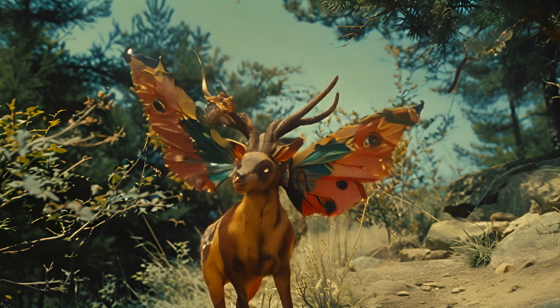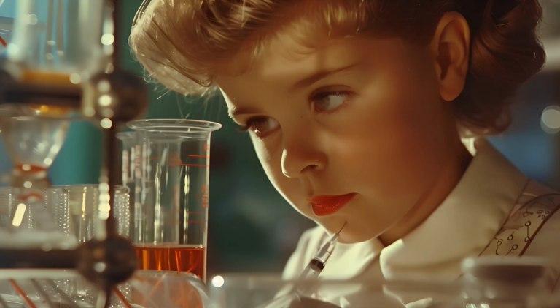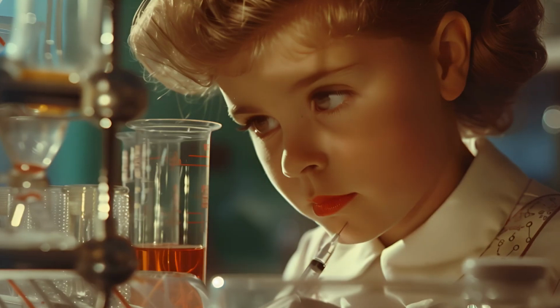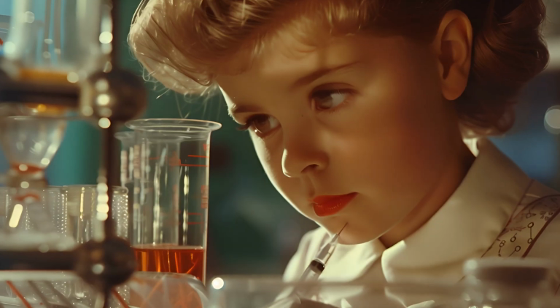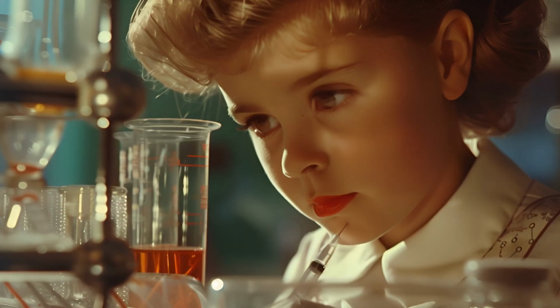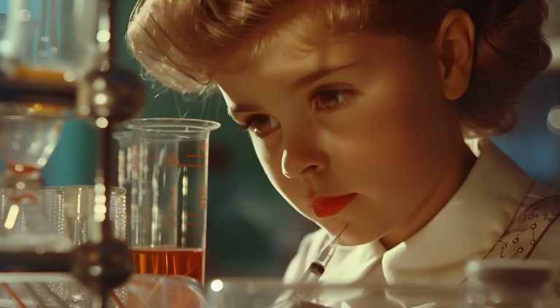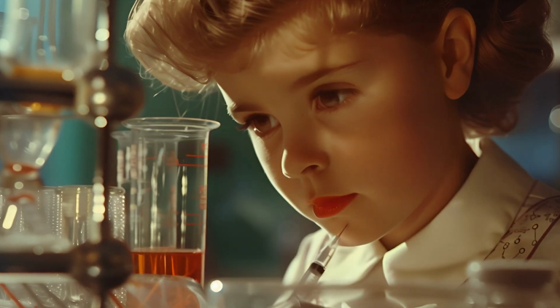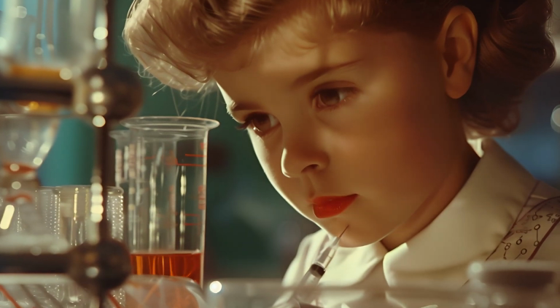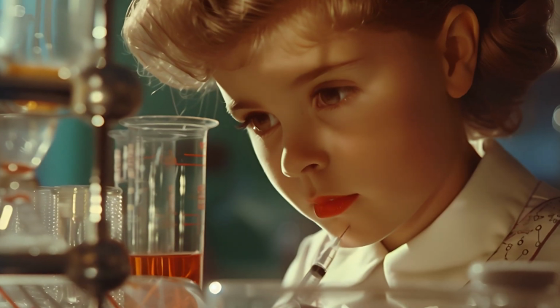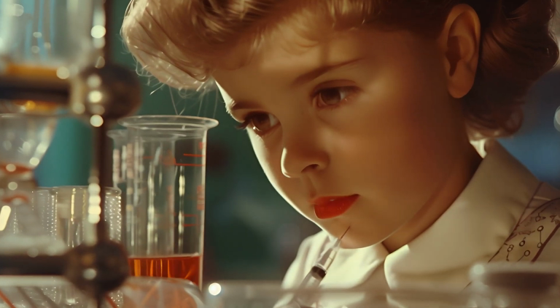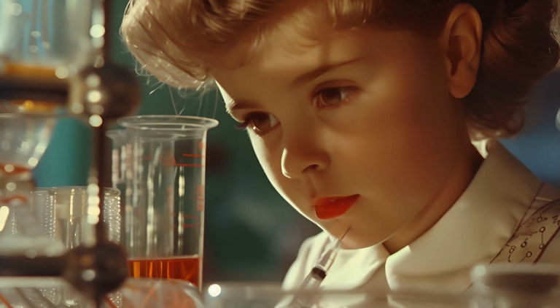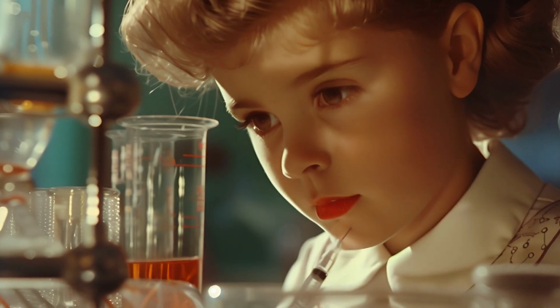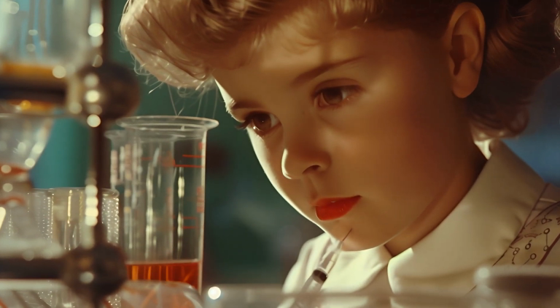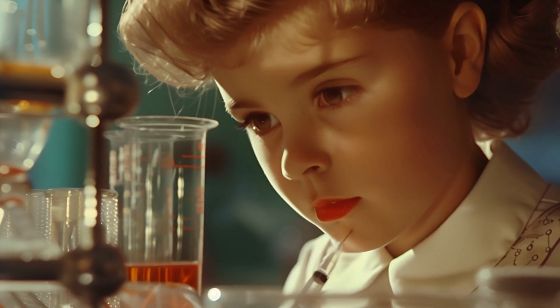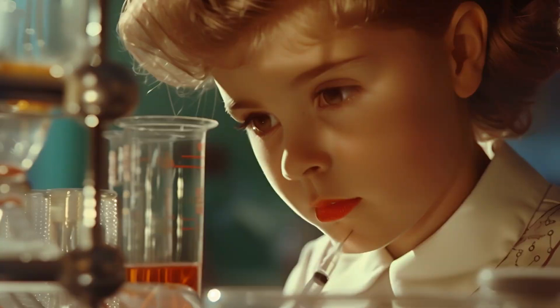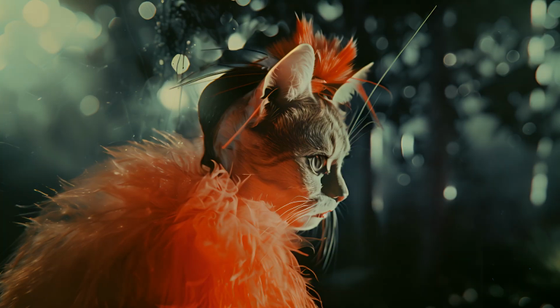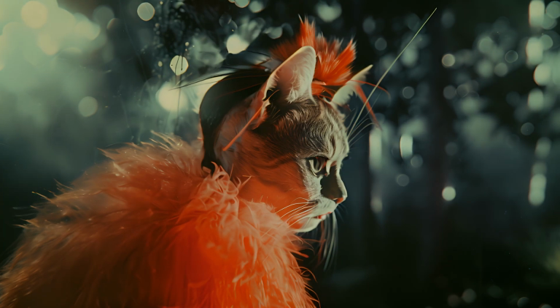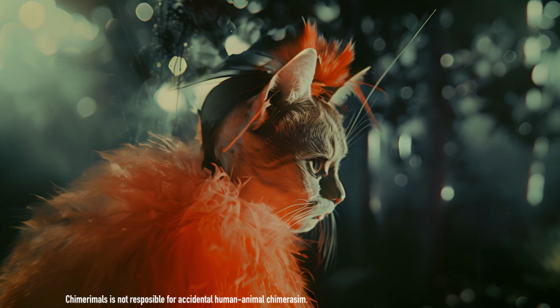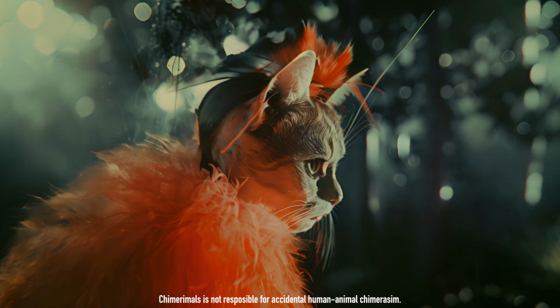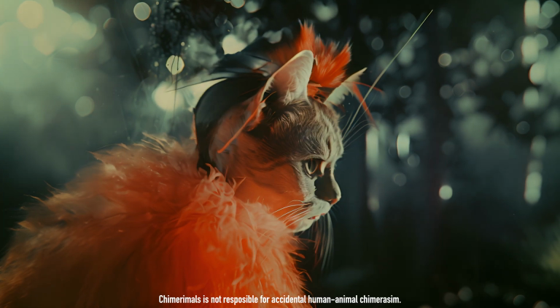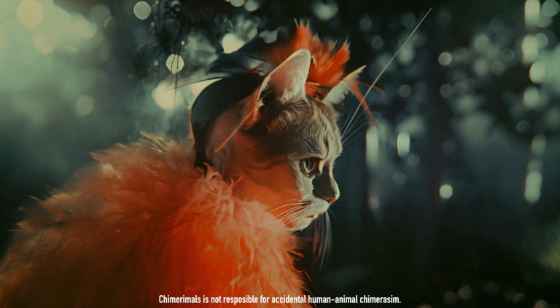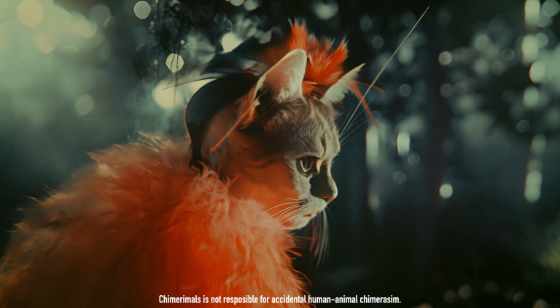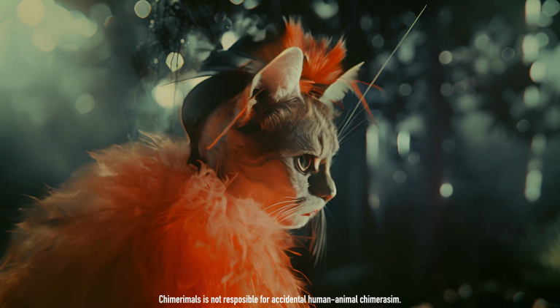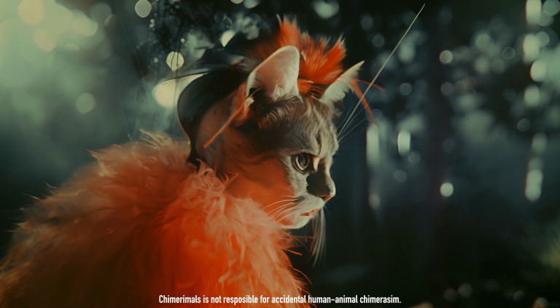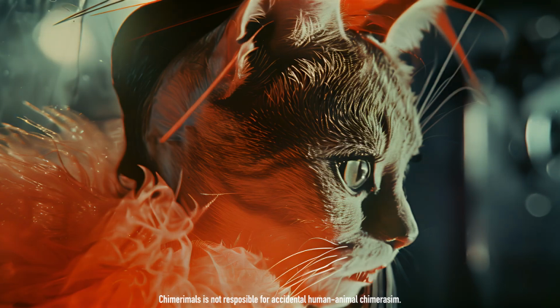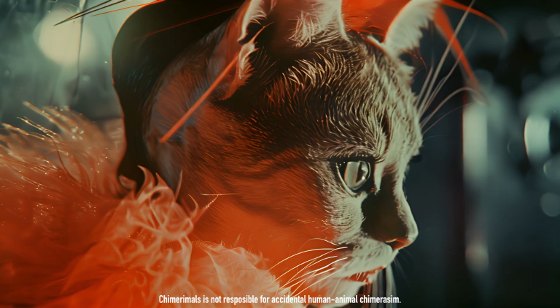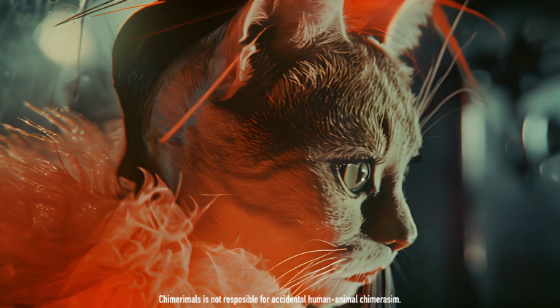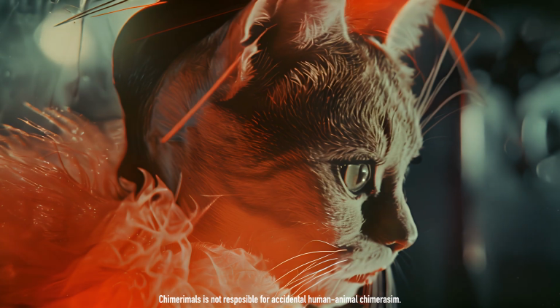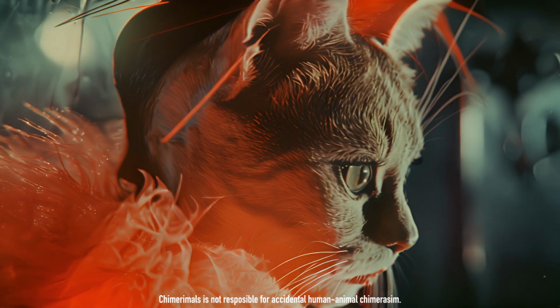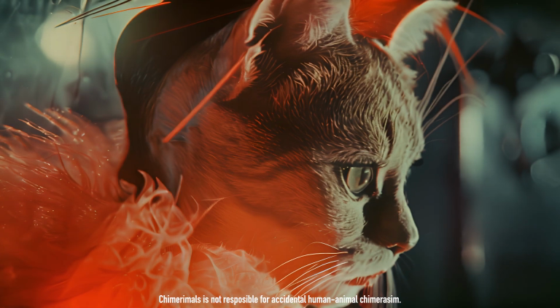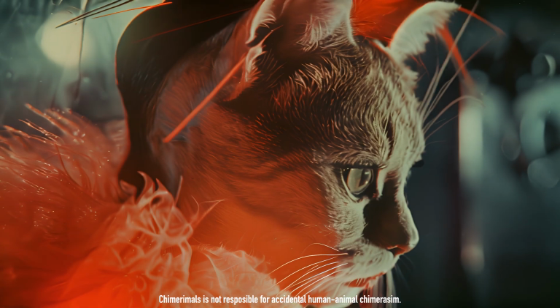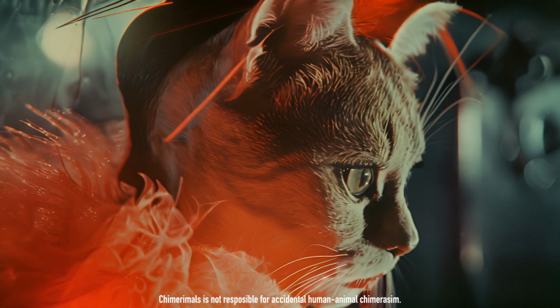But remember, don't go and alter your own genome. Chimera Moles is not responsible for accidental human-animal chimeras.